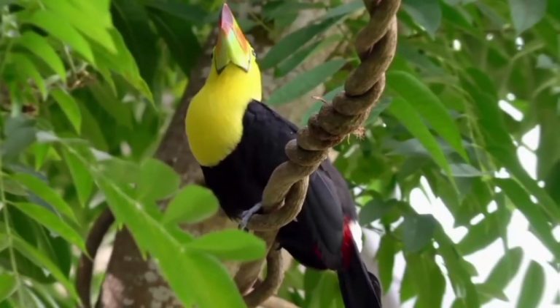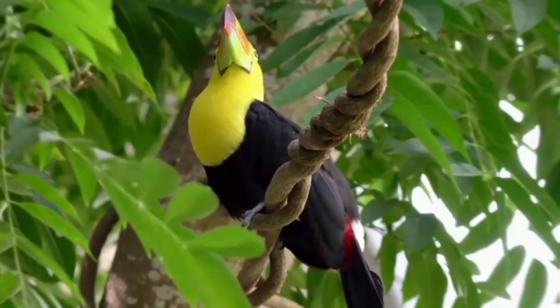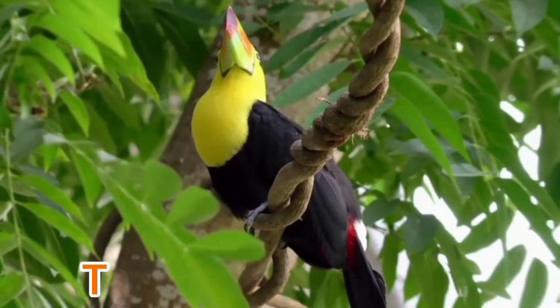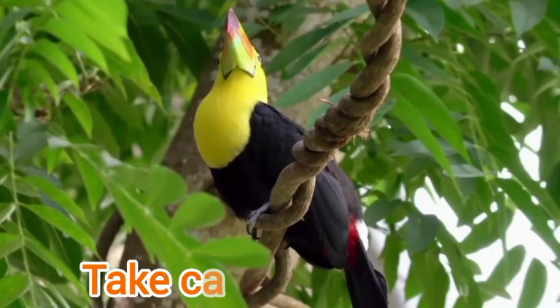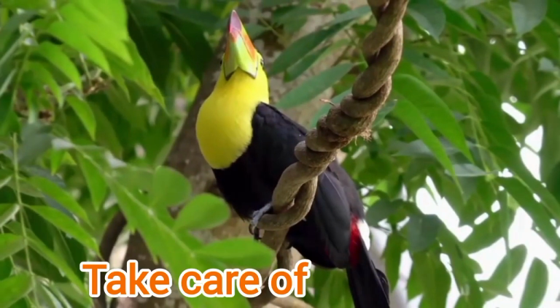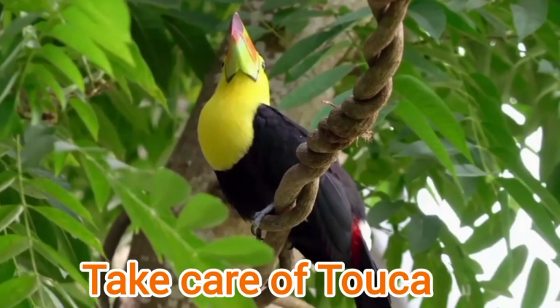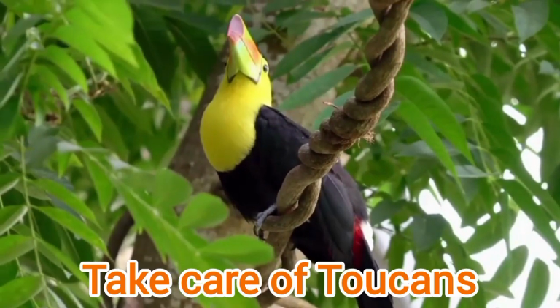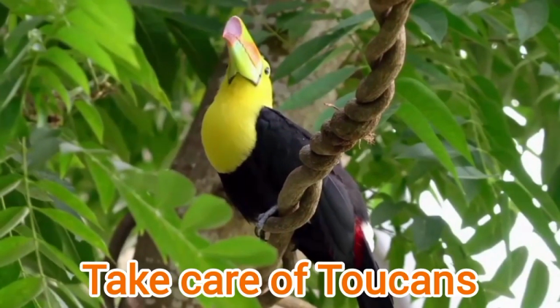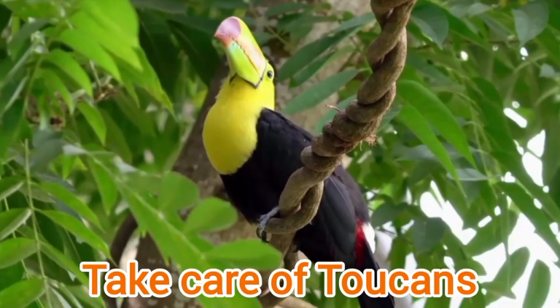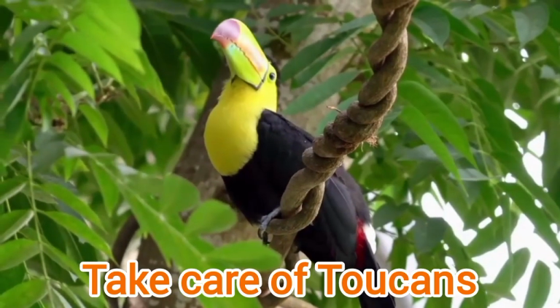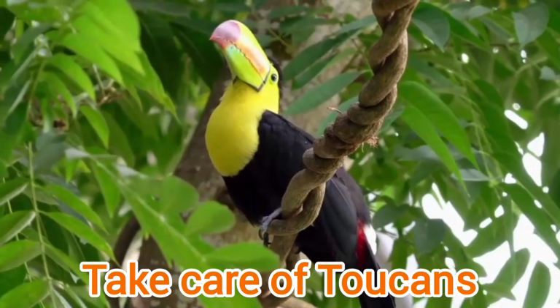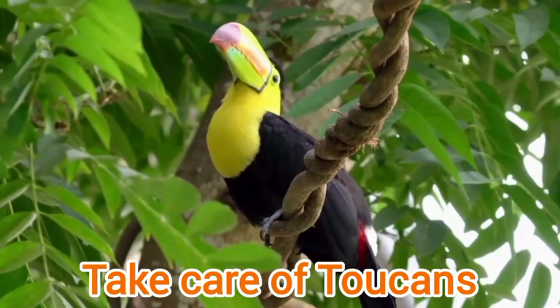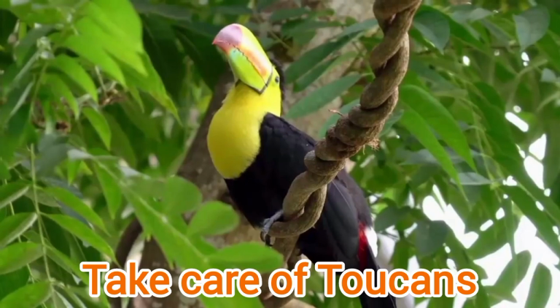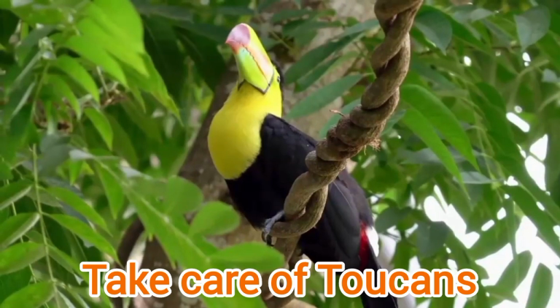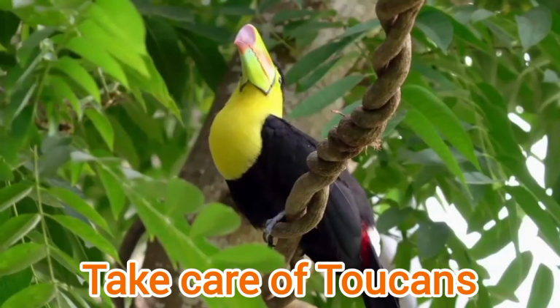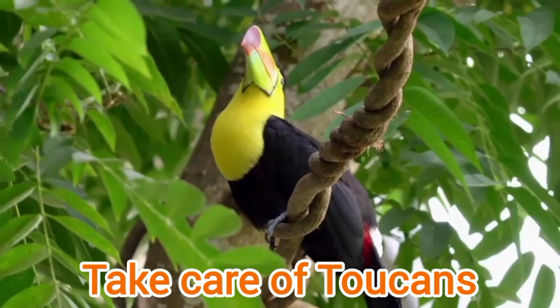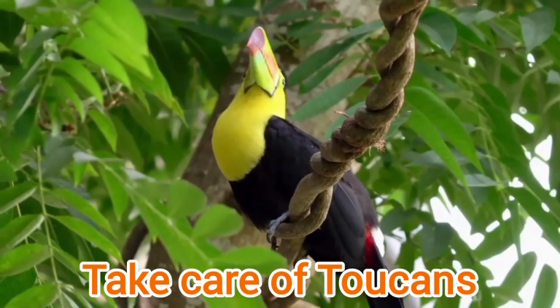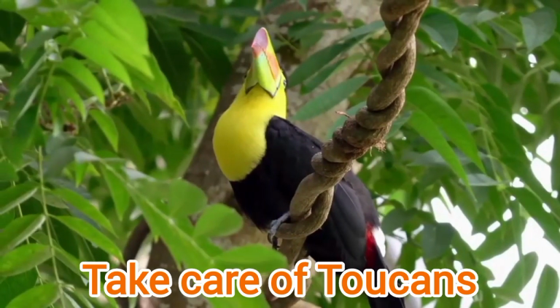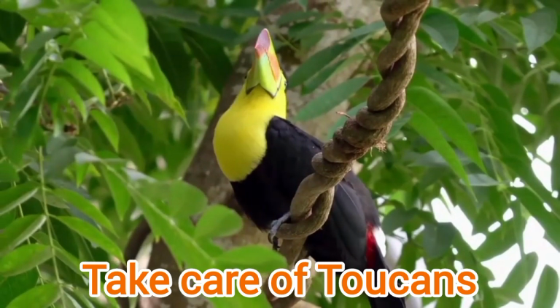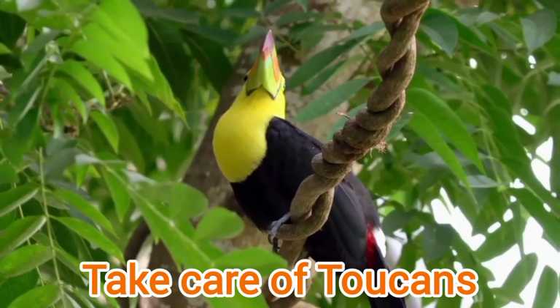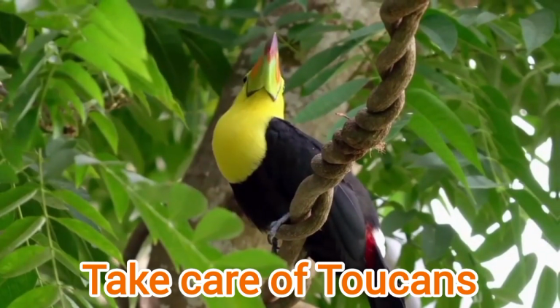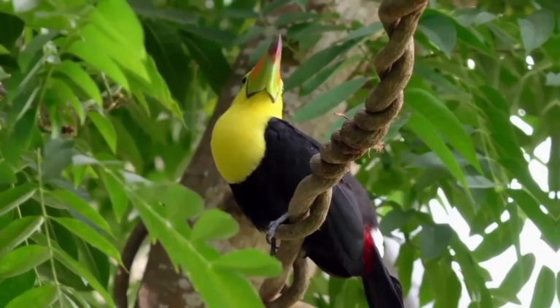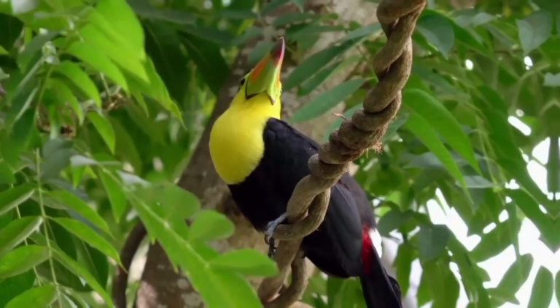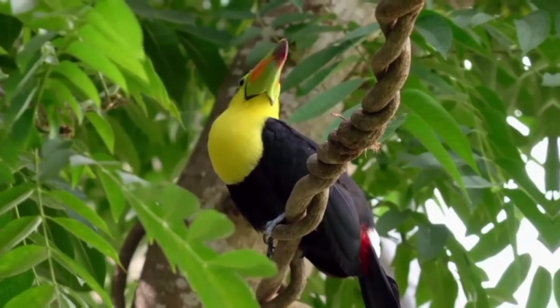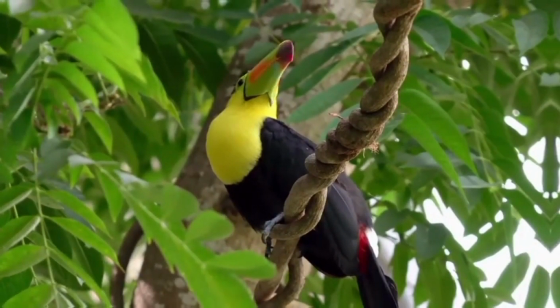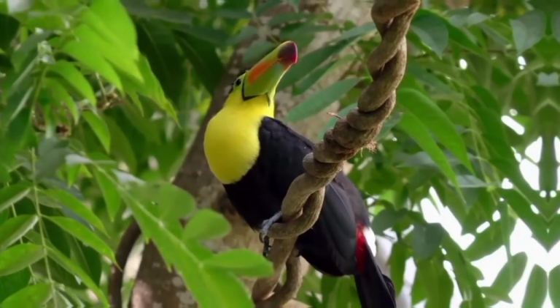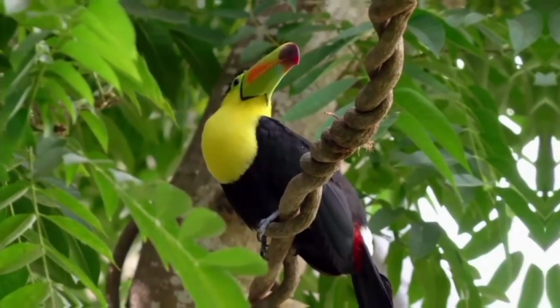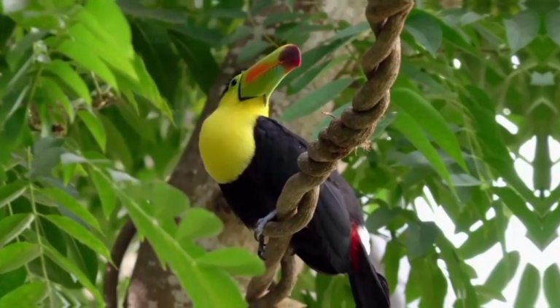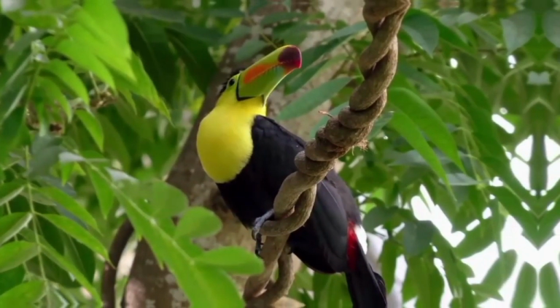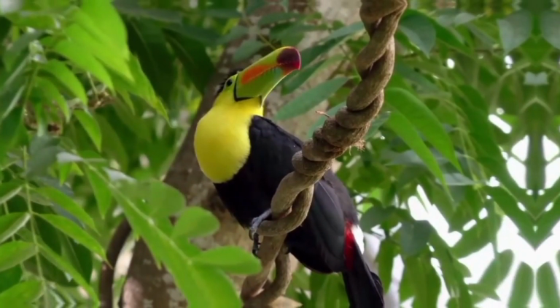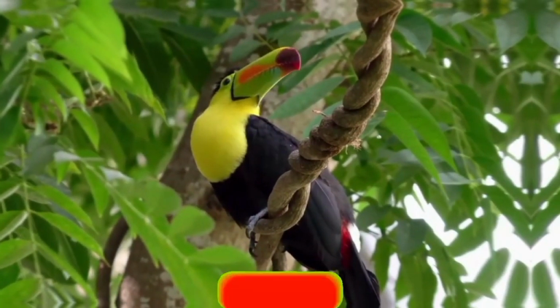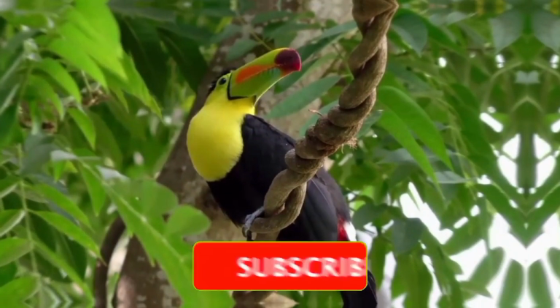Take care of Toucans for their happy life on this planet Earth. Thank you very much.